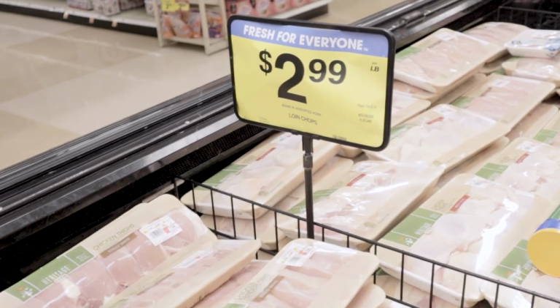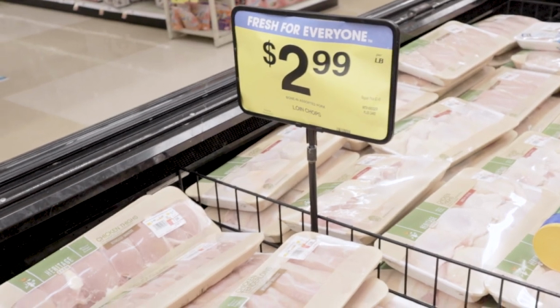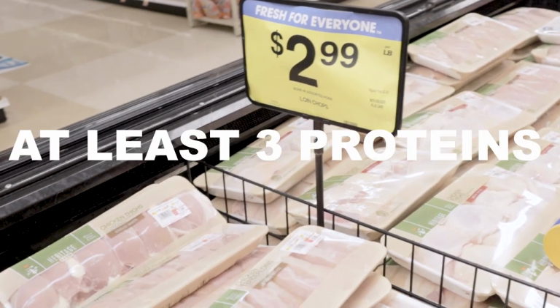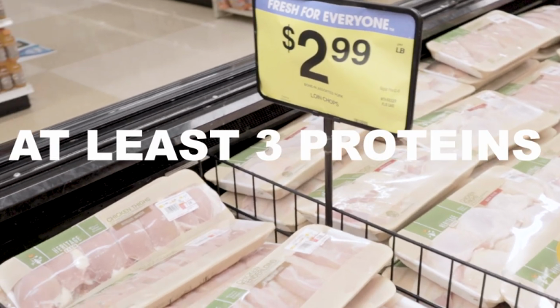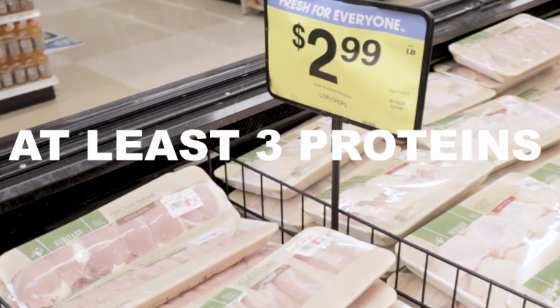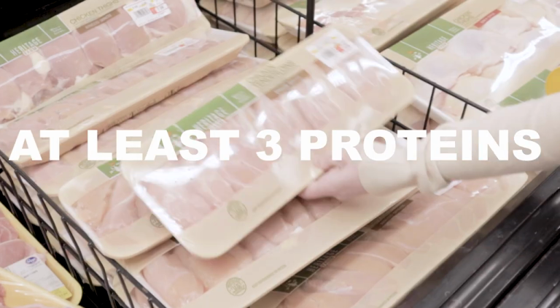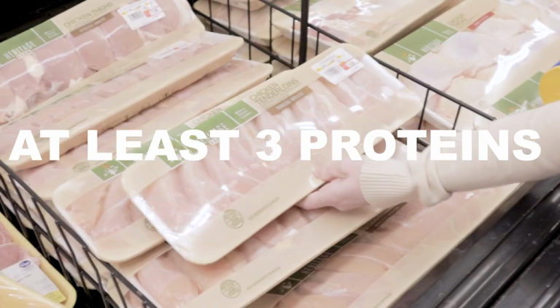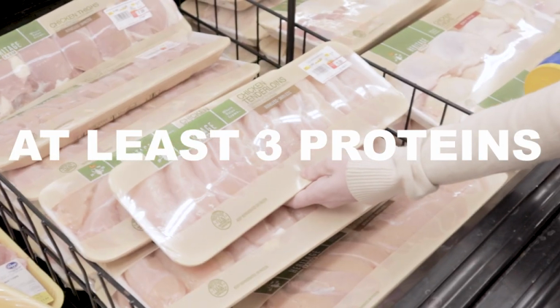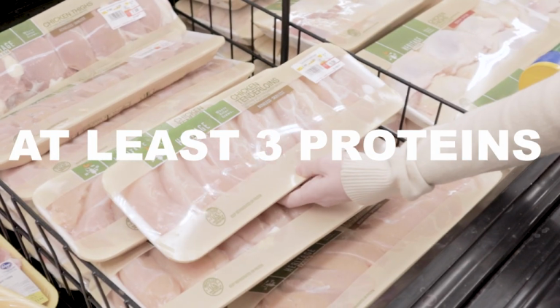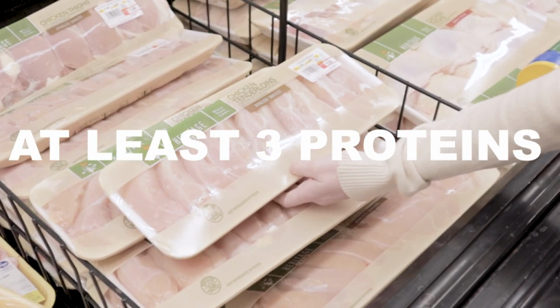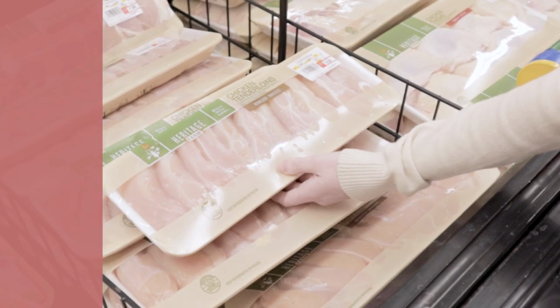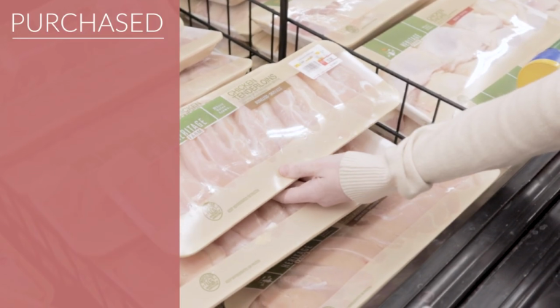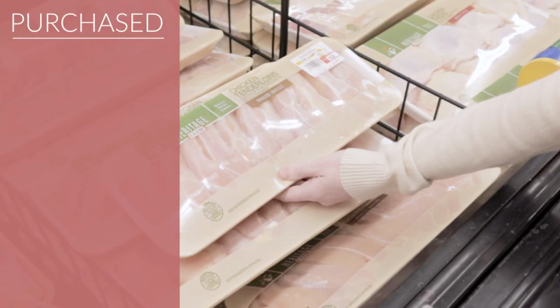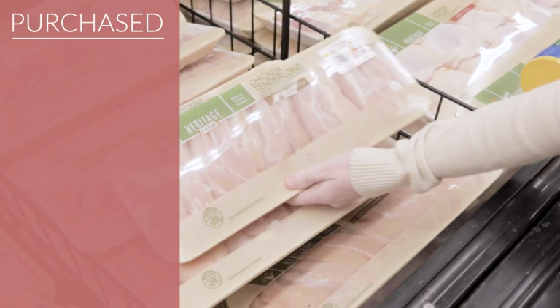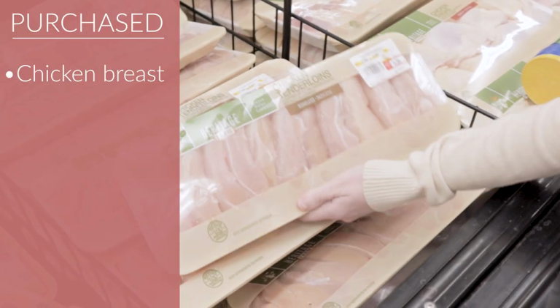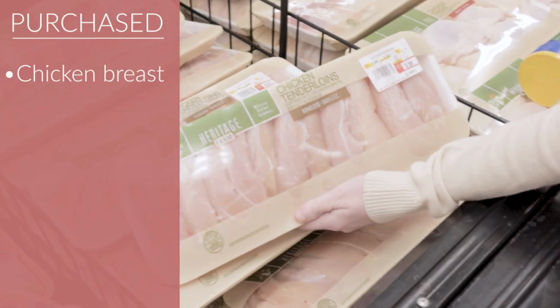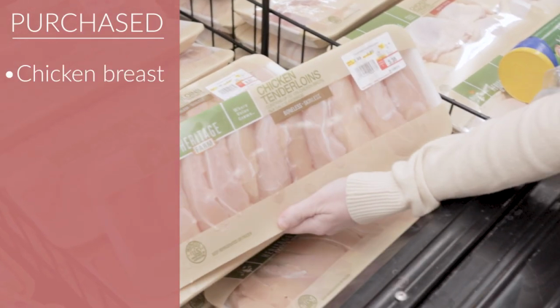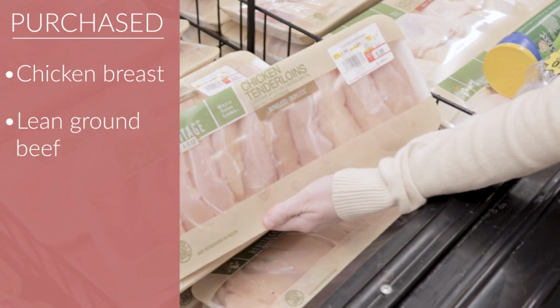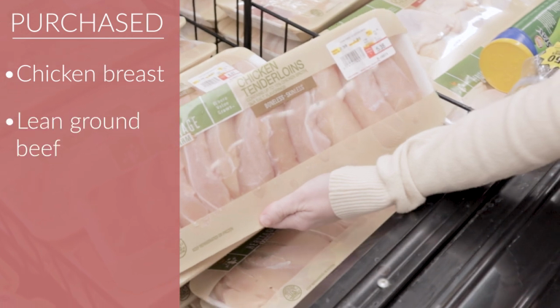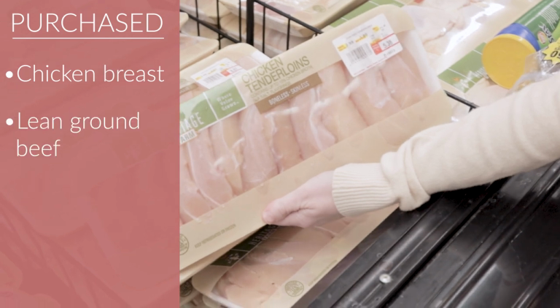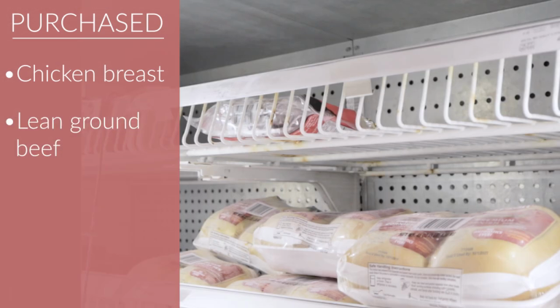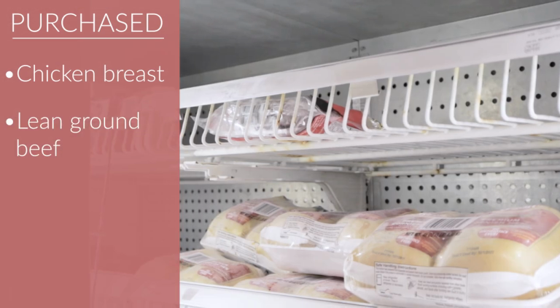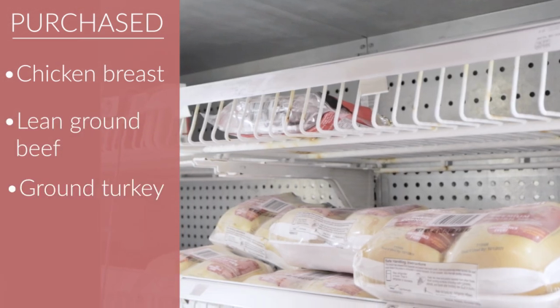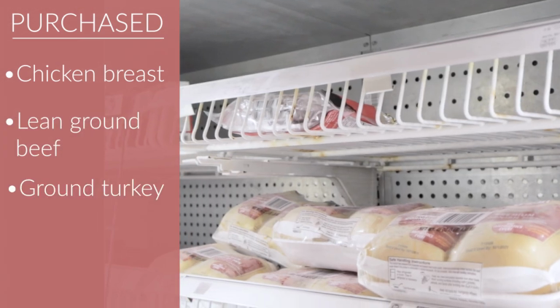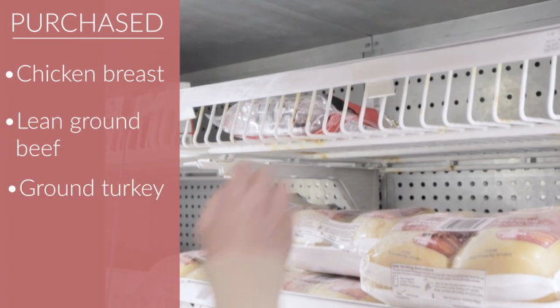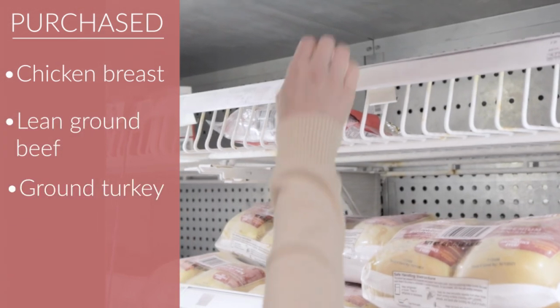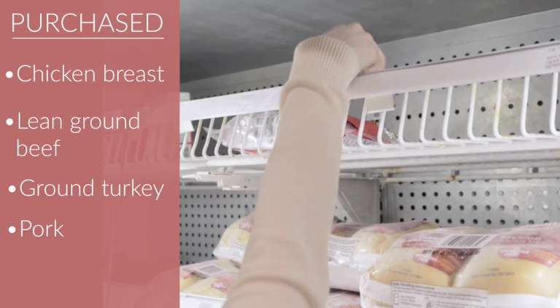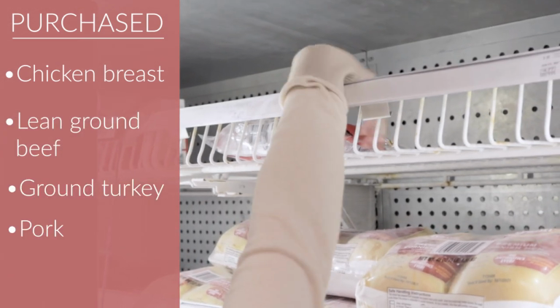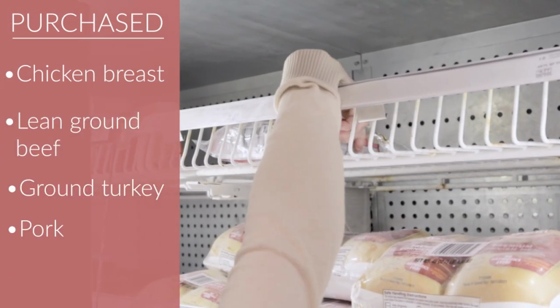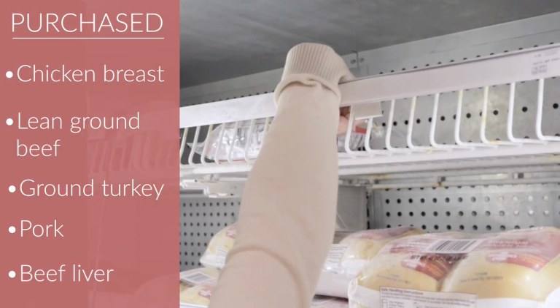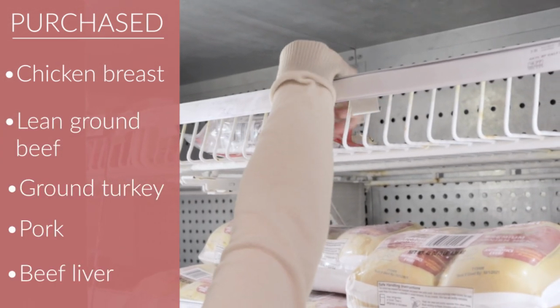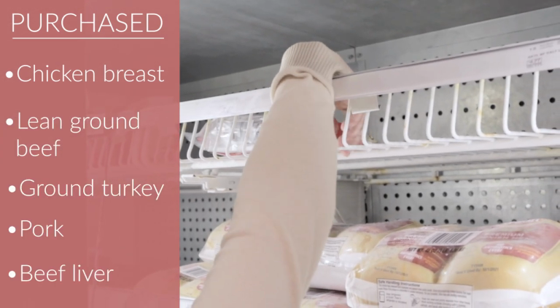Your dog should have at least three different proteins in their bowl. So I got chicken breast, lean ground beef, ground turkey, pork, and beef liver.